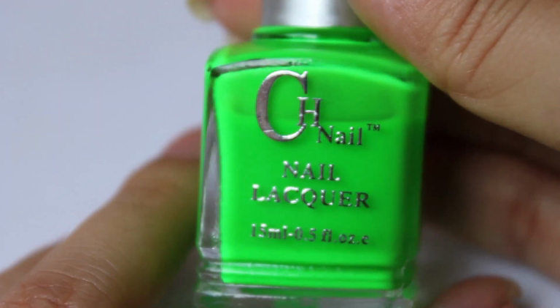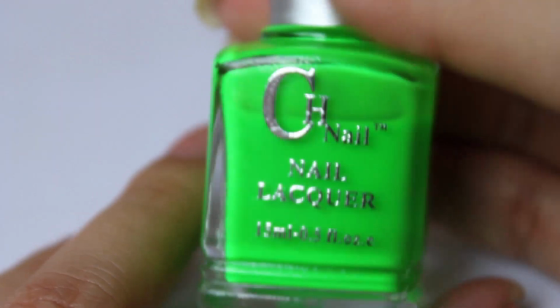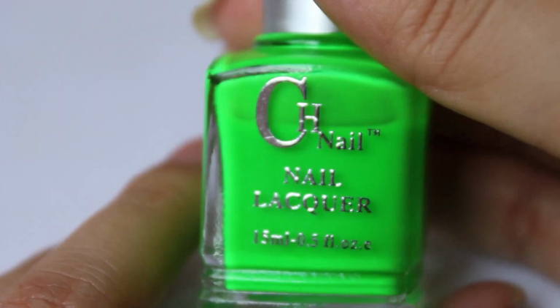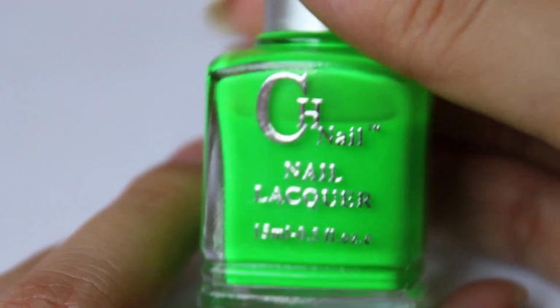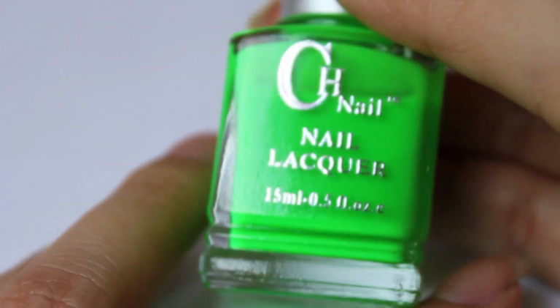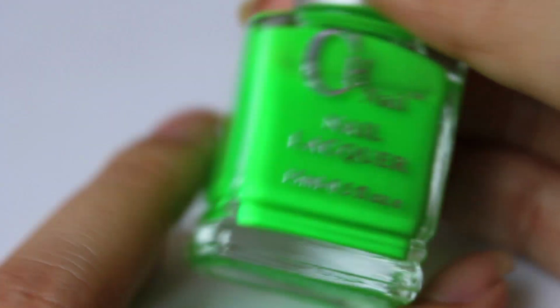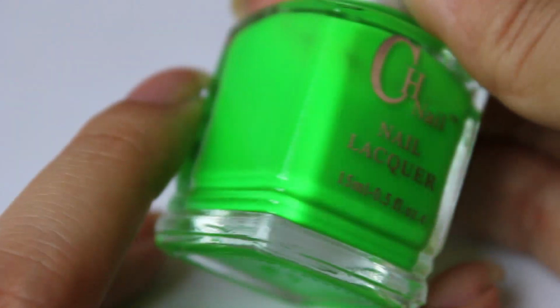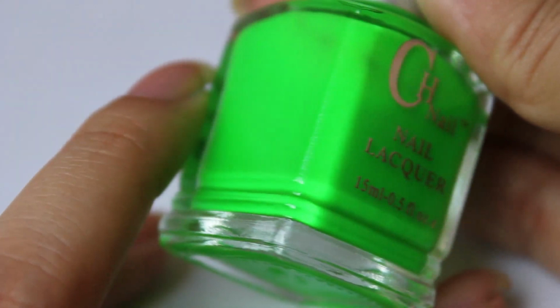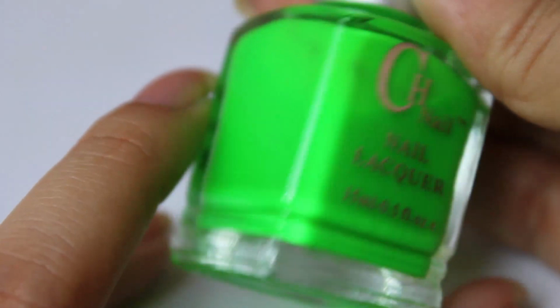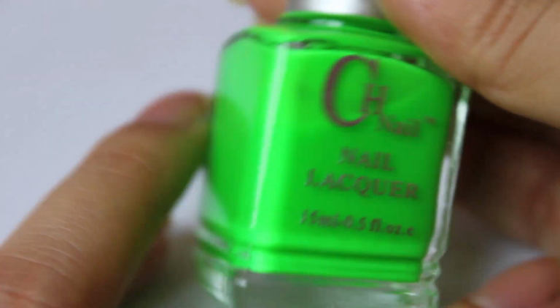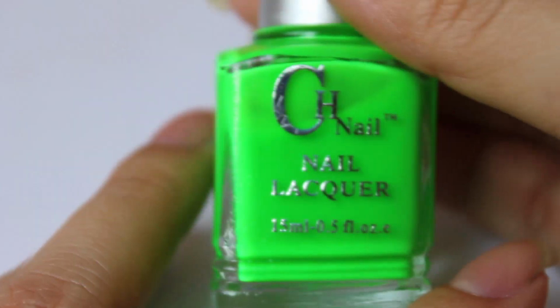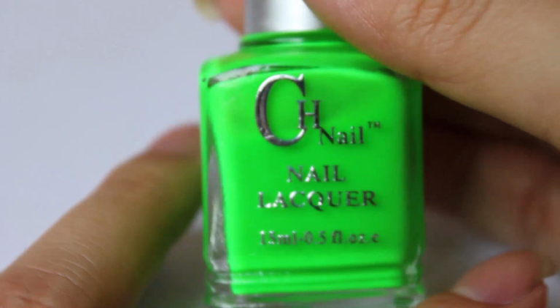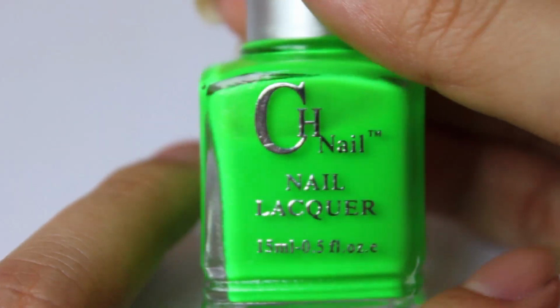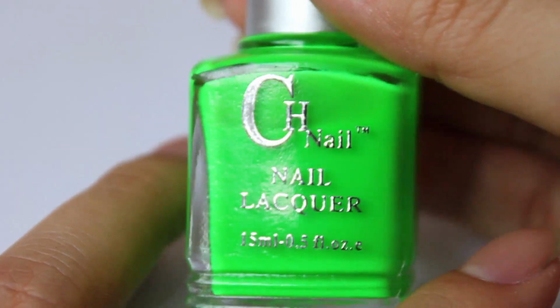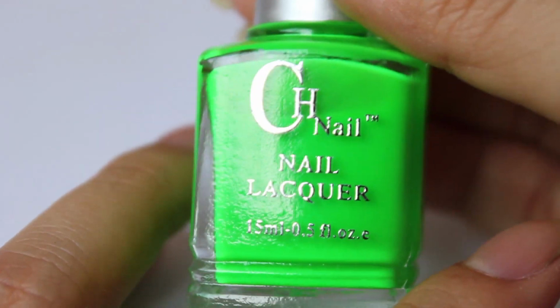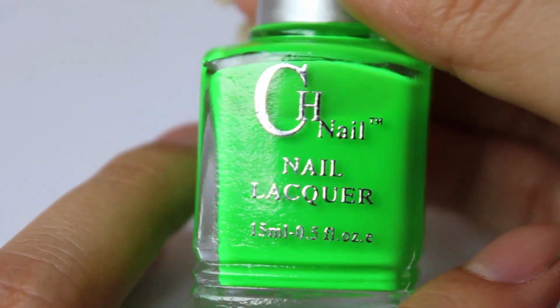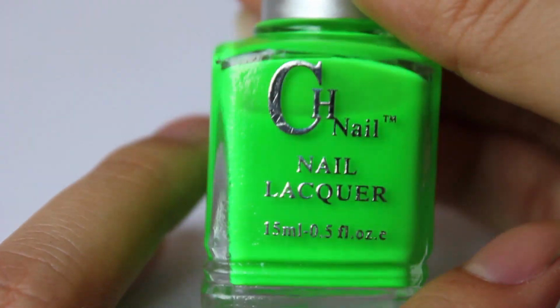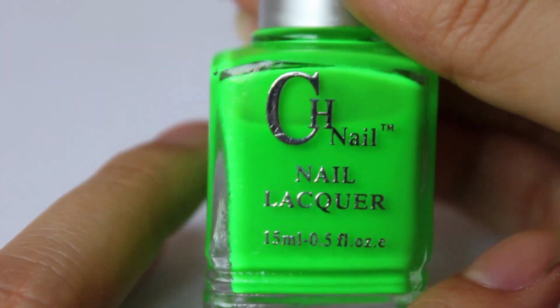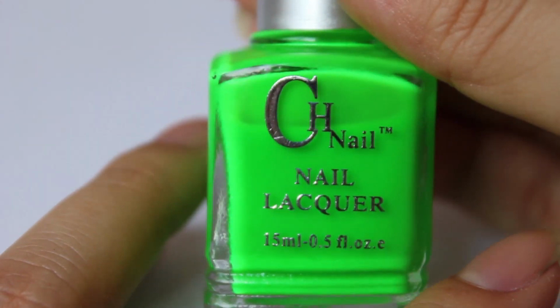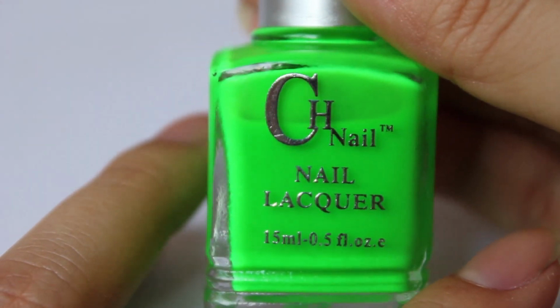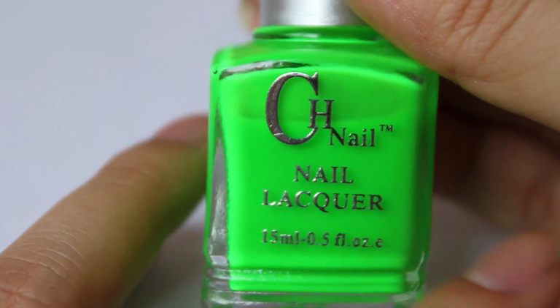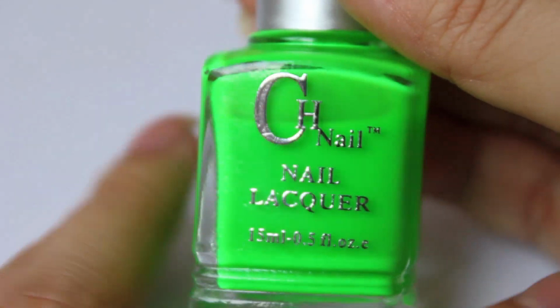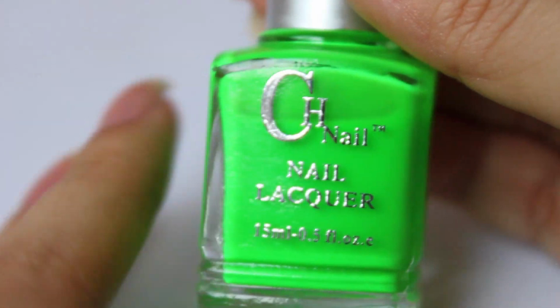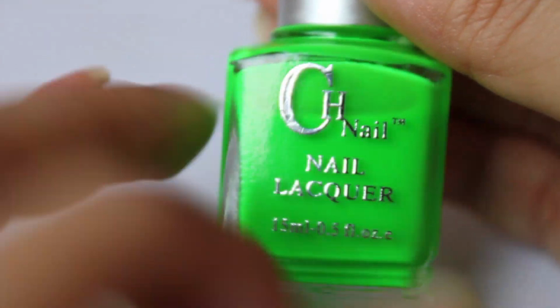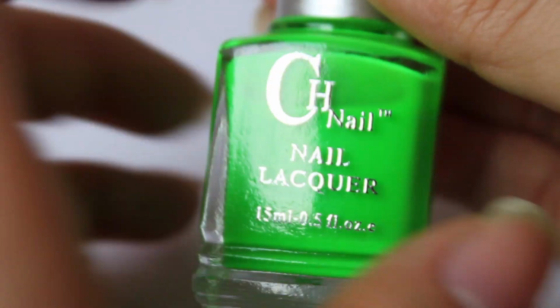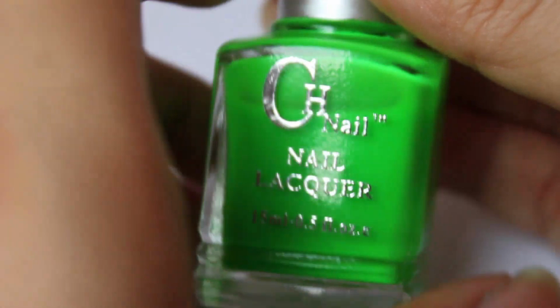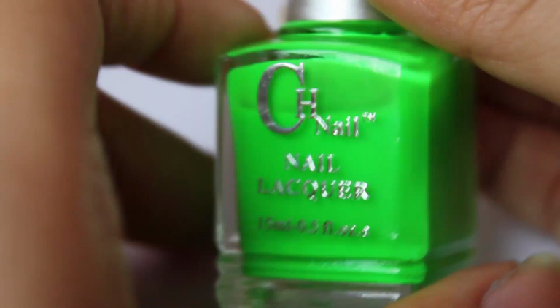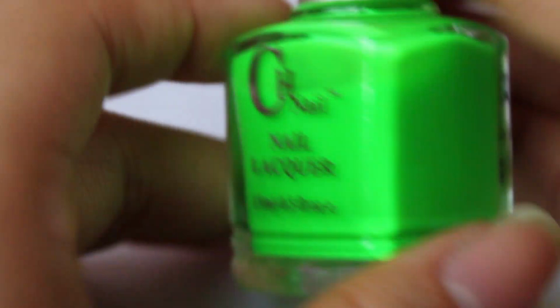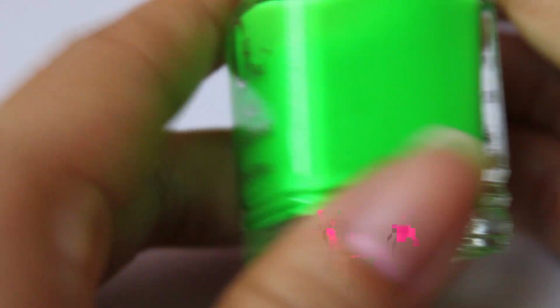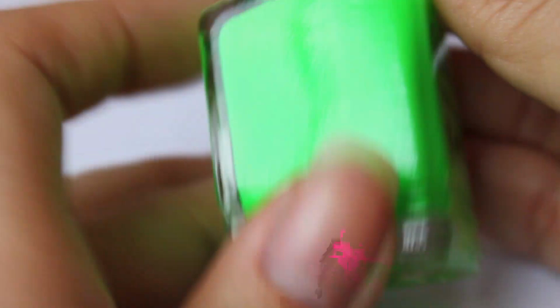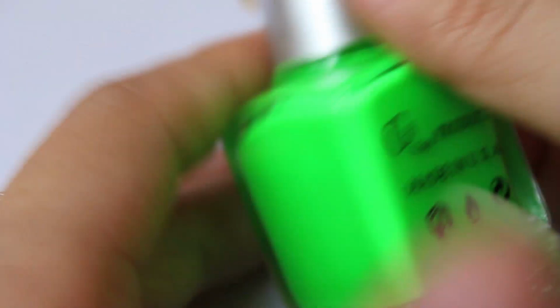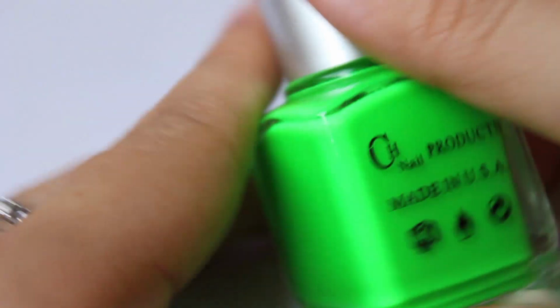It's a neon green nail polish. It's meant to glow under UV light or LED light.